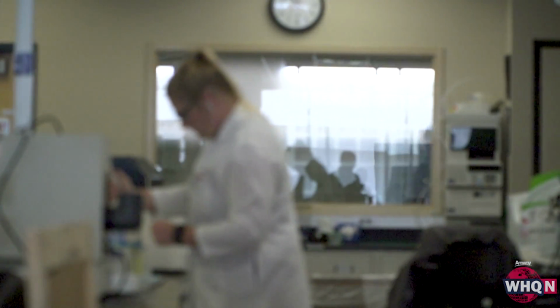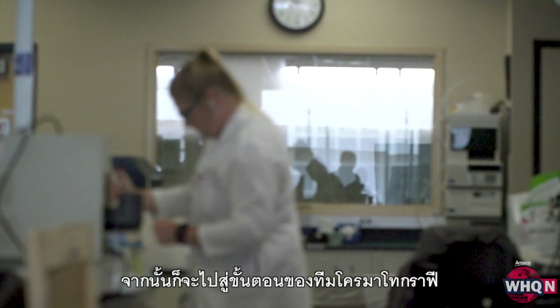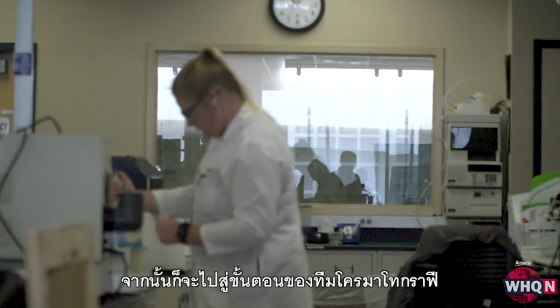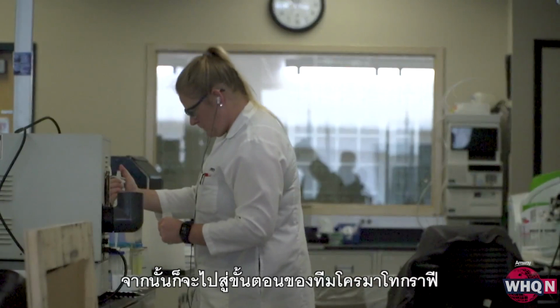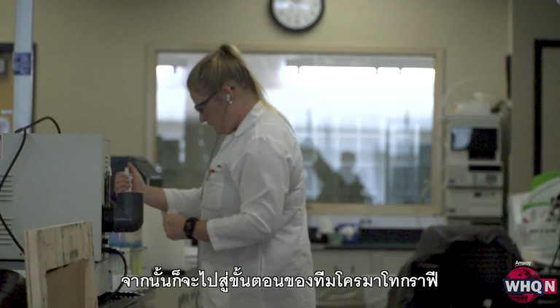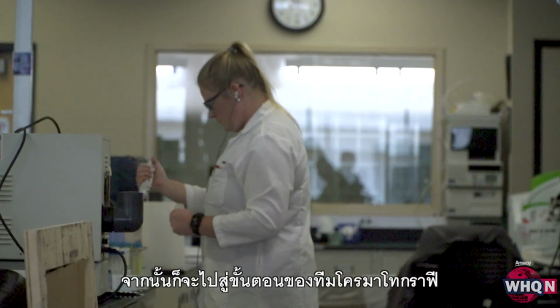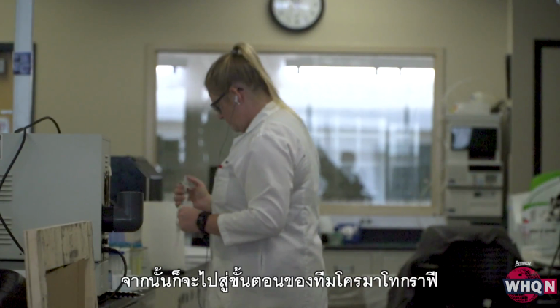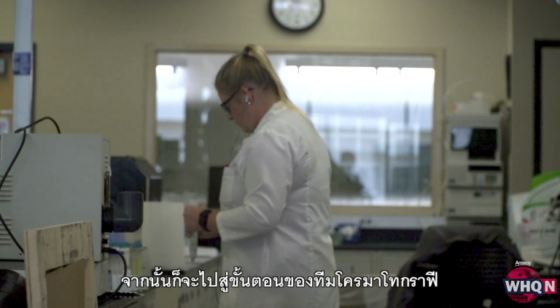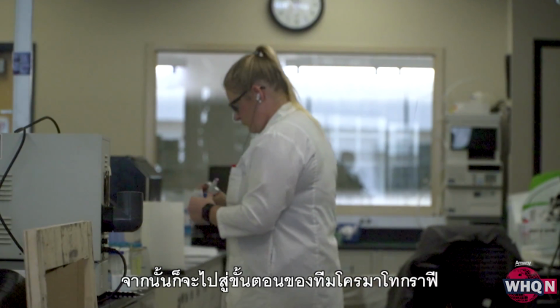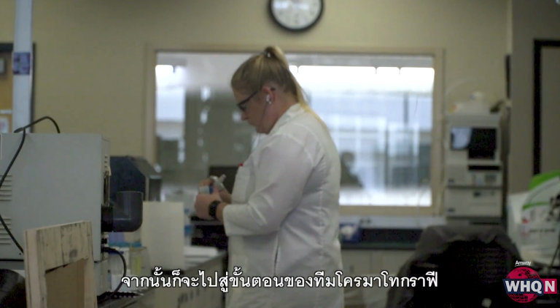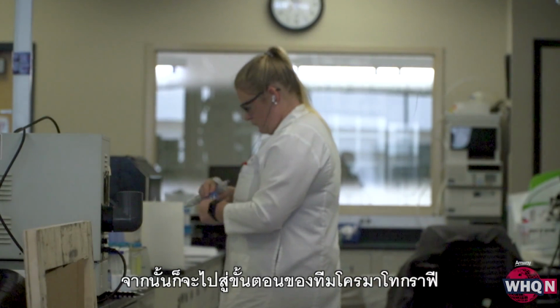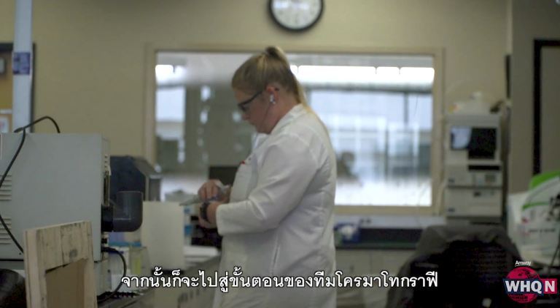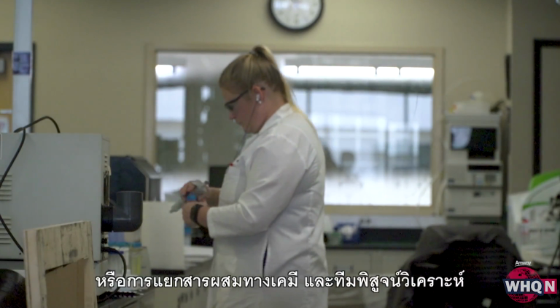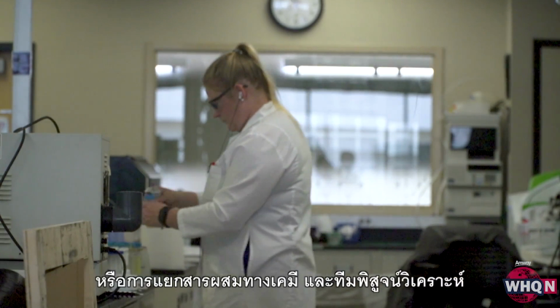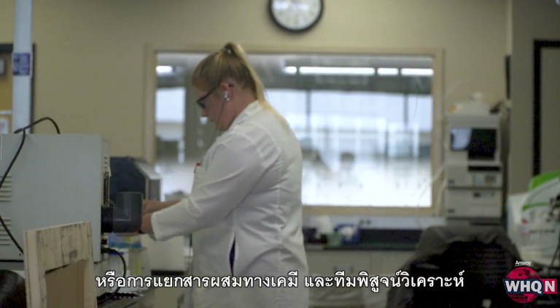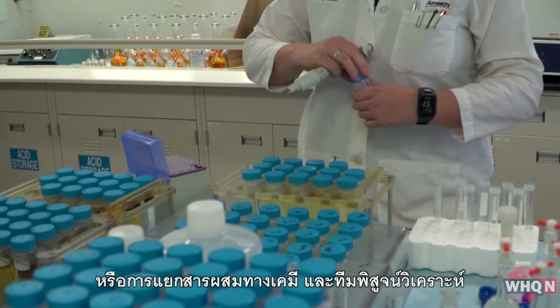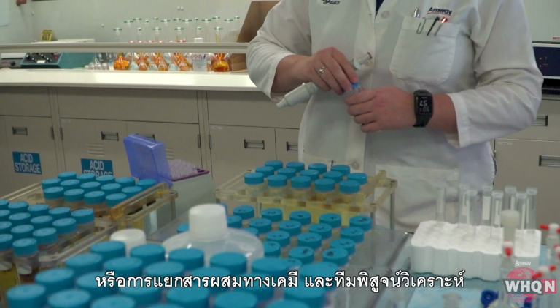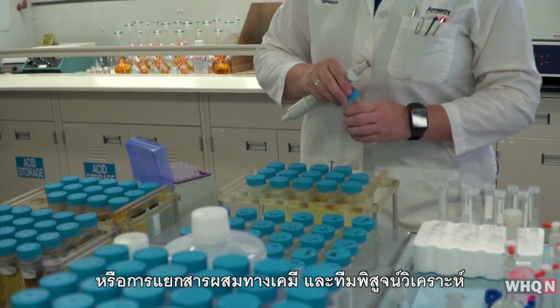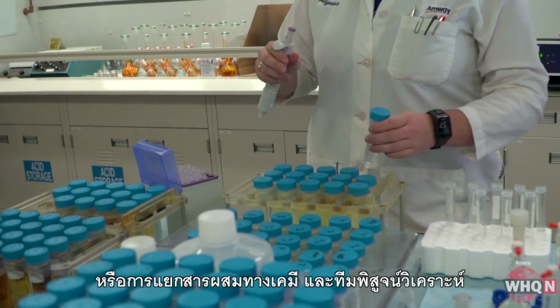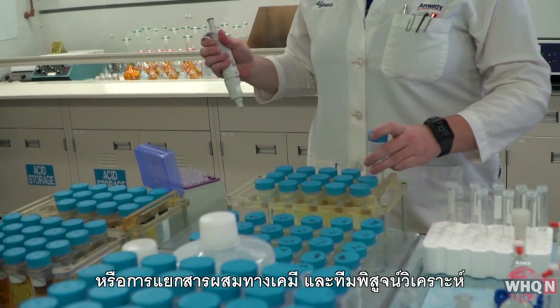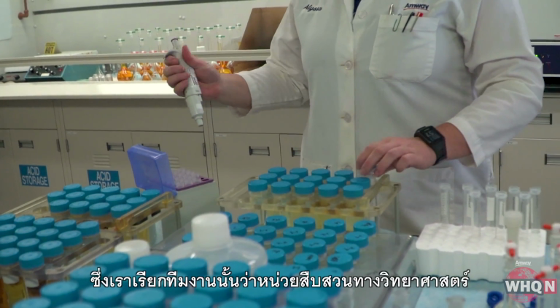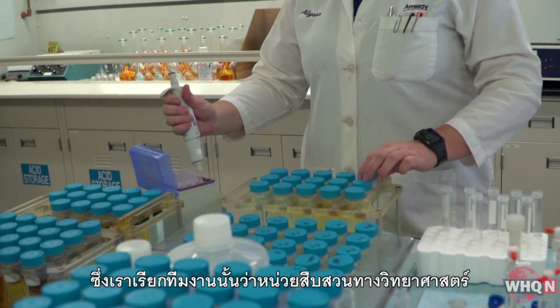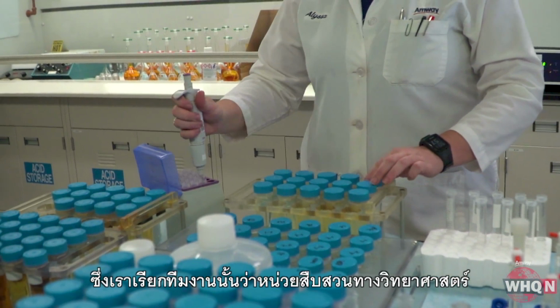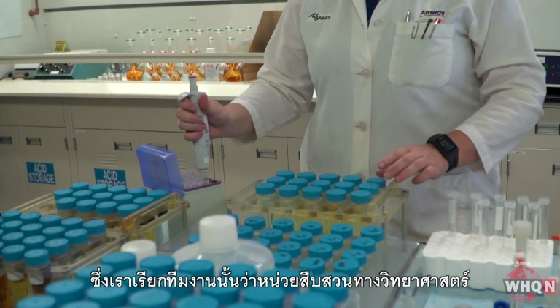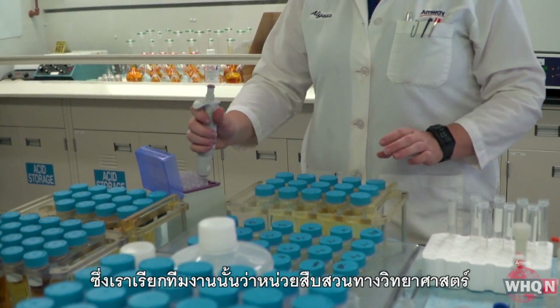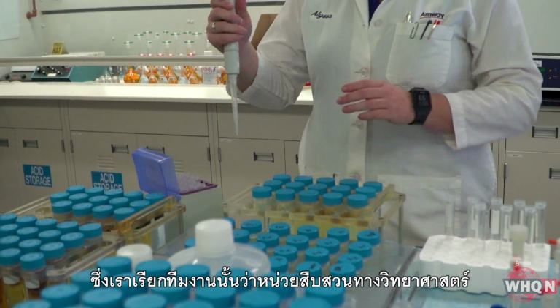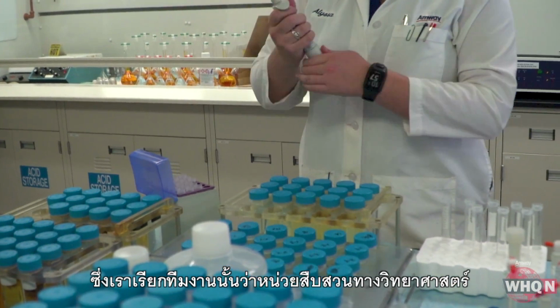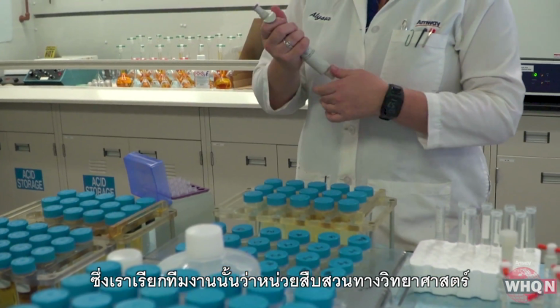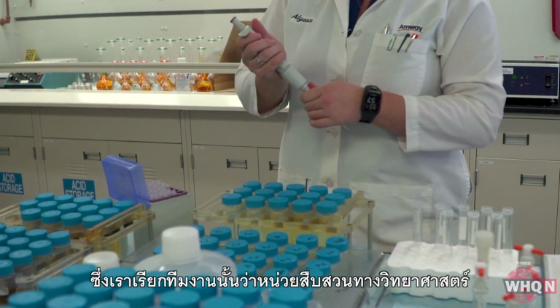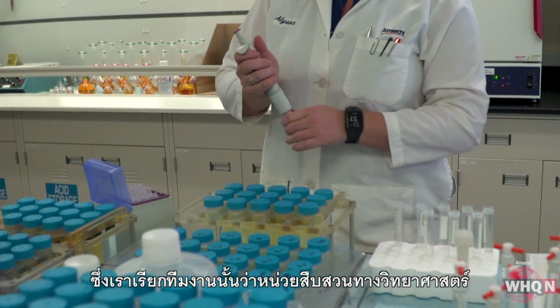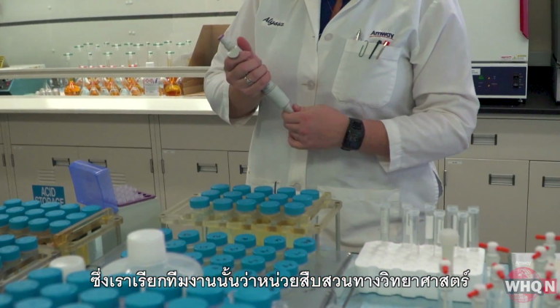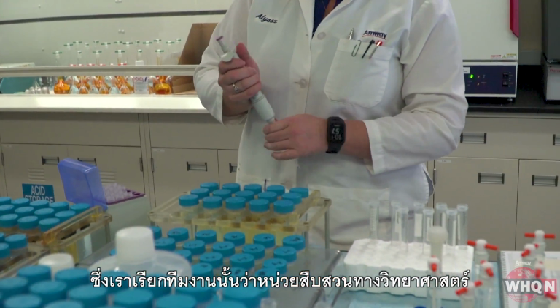From there, the process moves to the chromatography and forensics teams. Consider them something of a scientific detective unit.